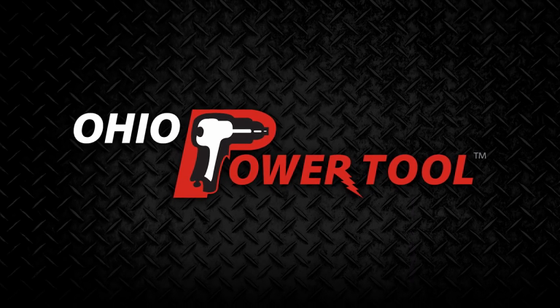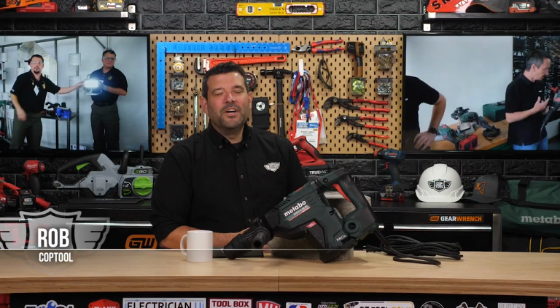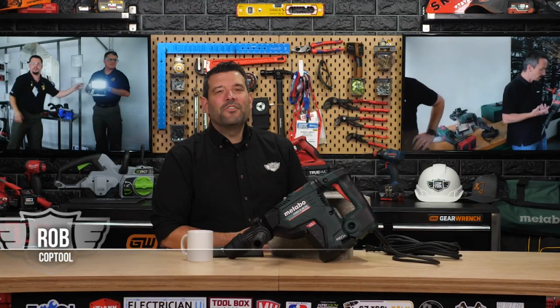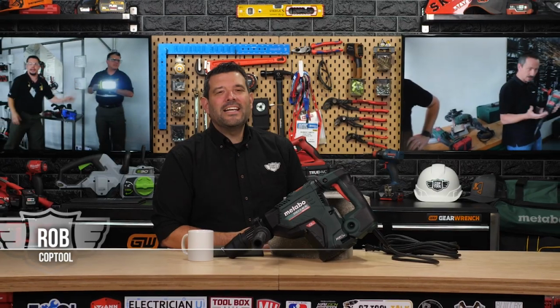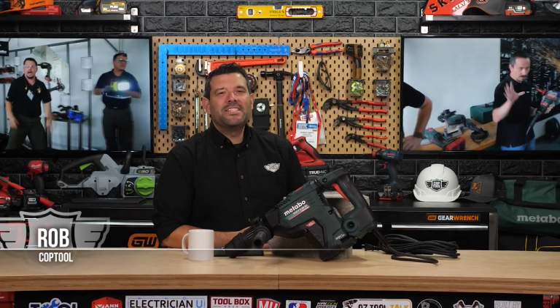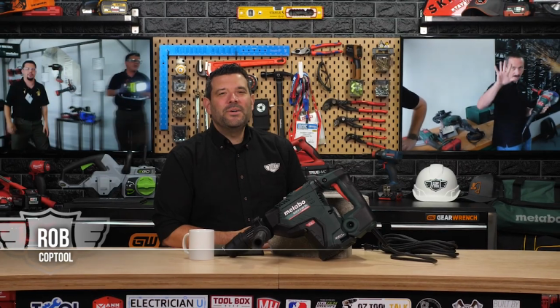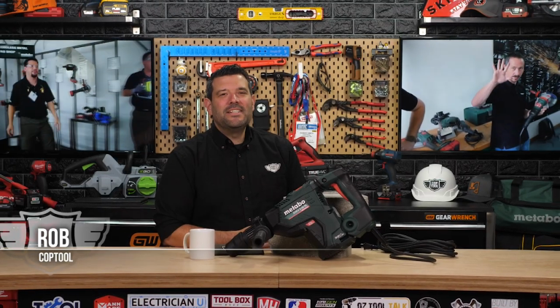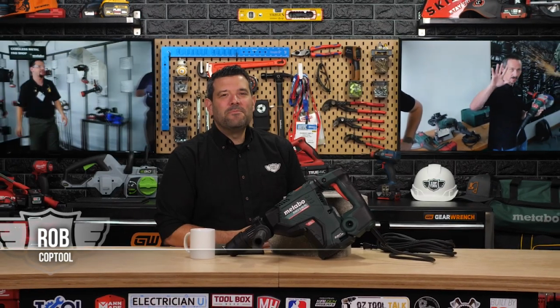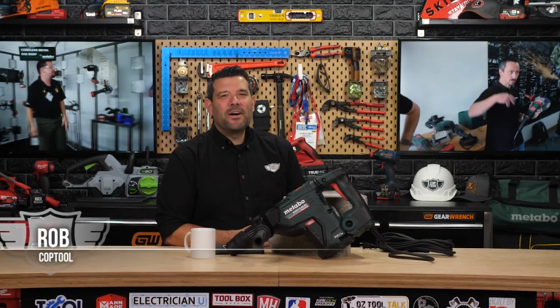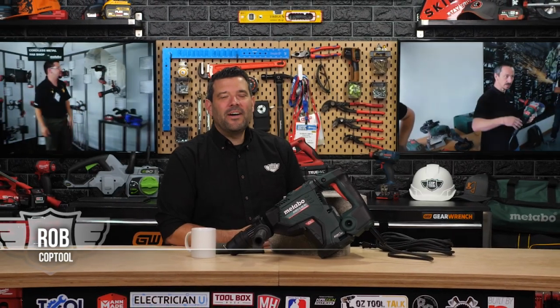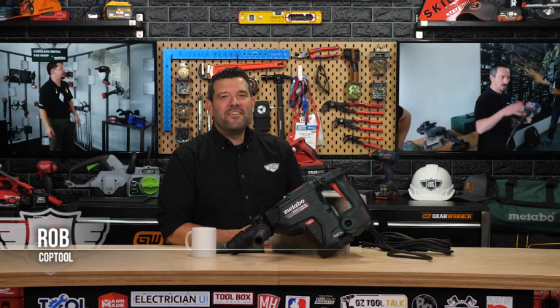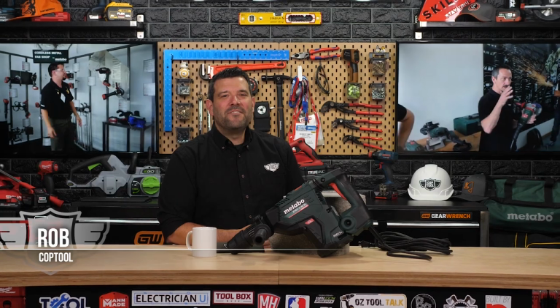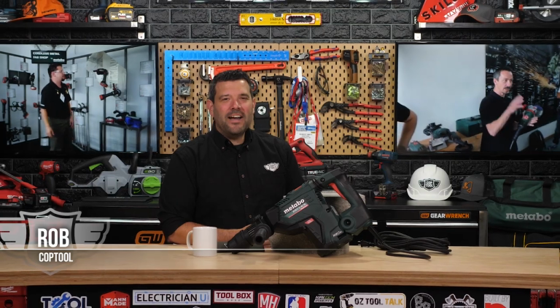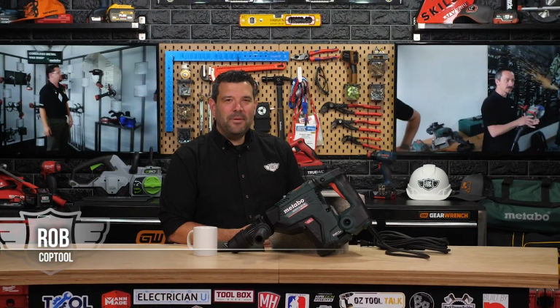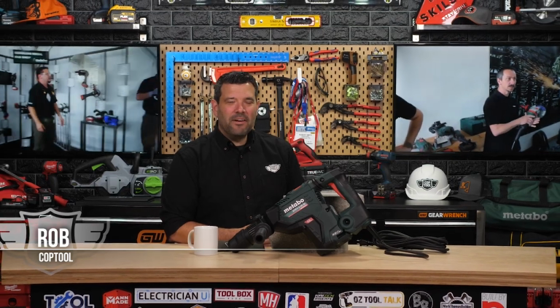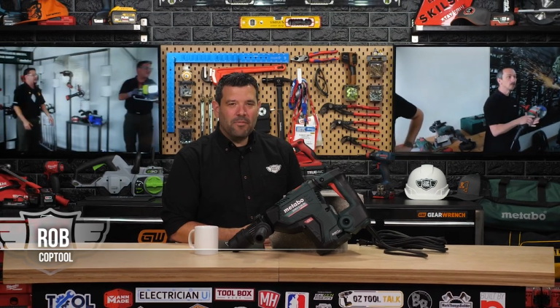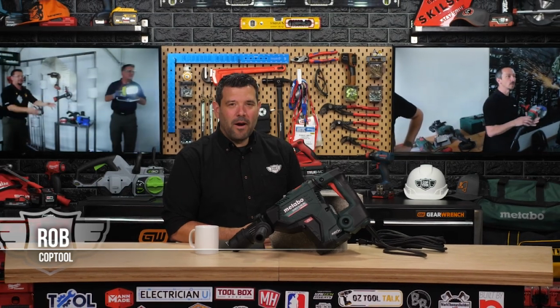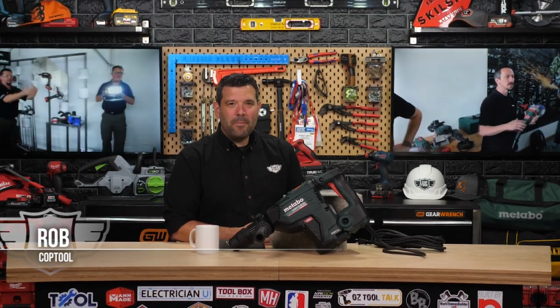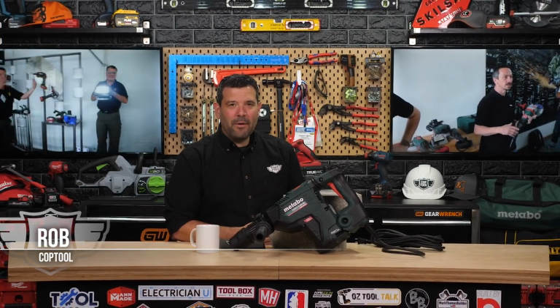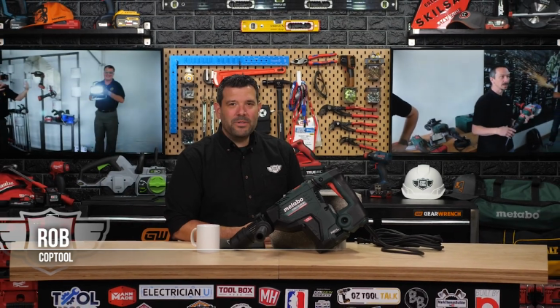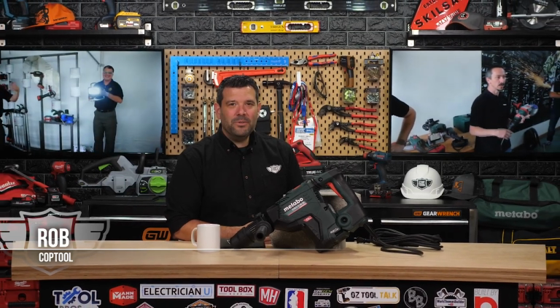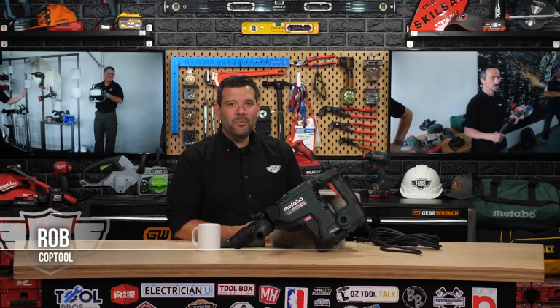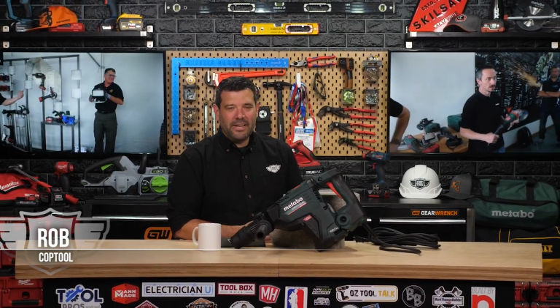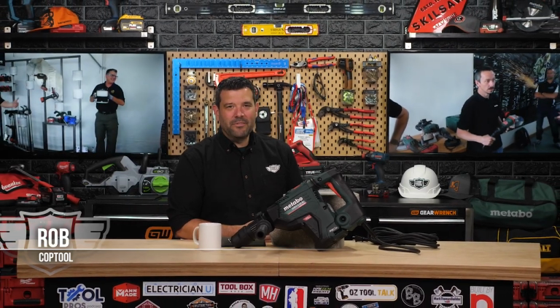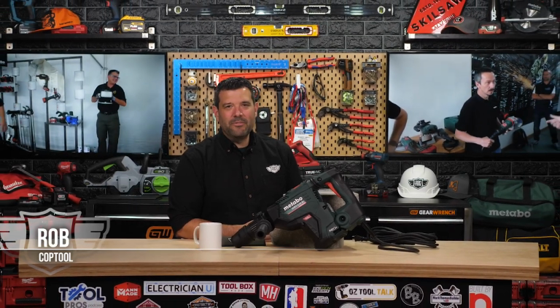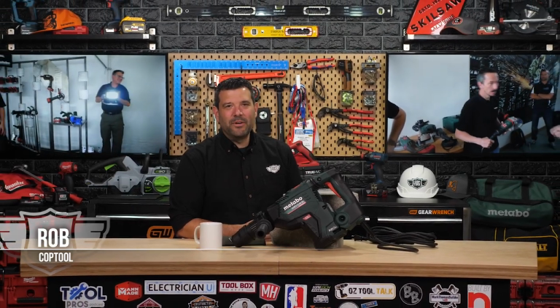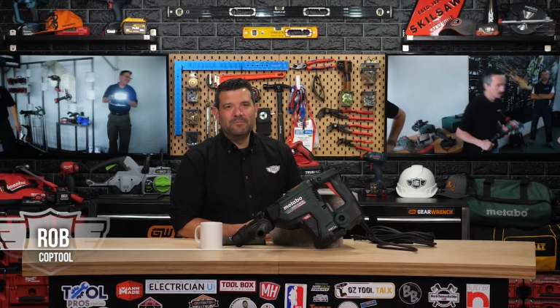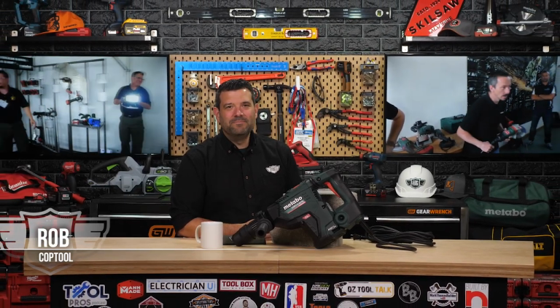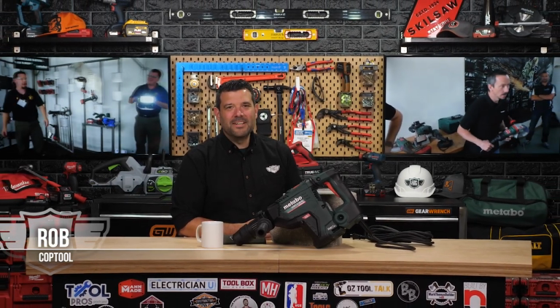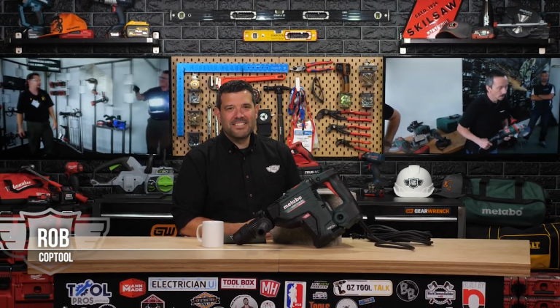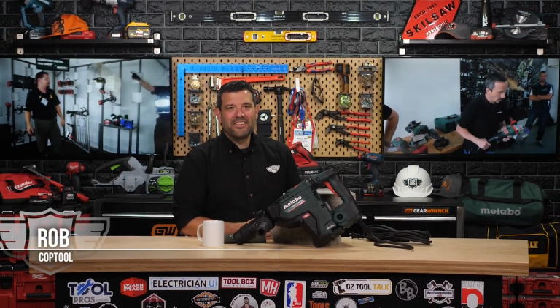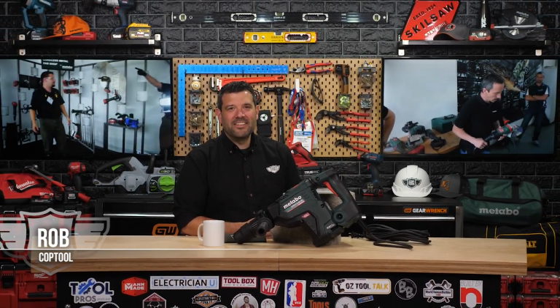Don't forget to tune in tomorrow at 5 p.m. for our power tool weekend review. I'll see you then.